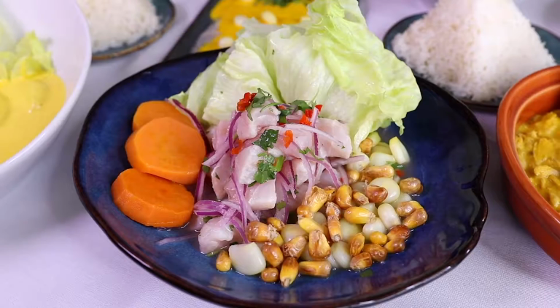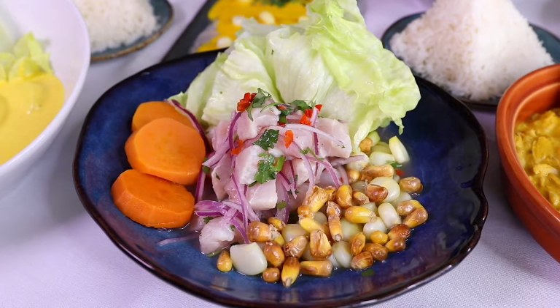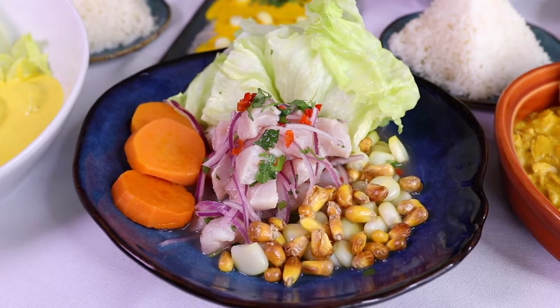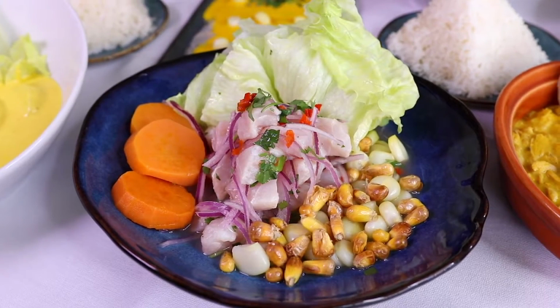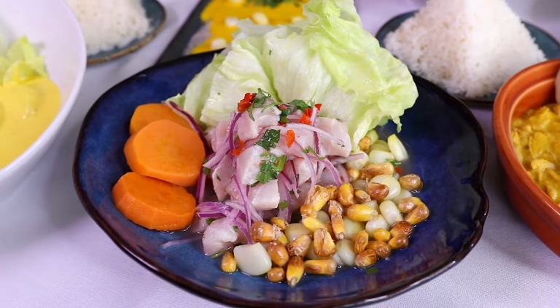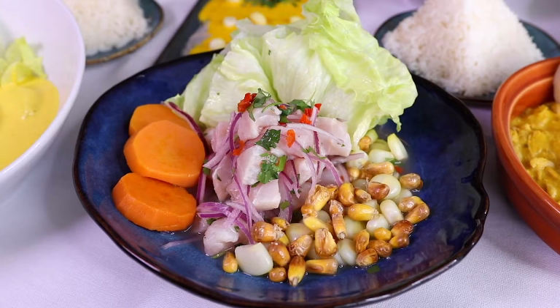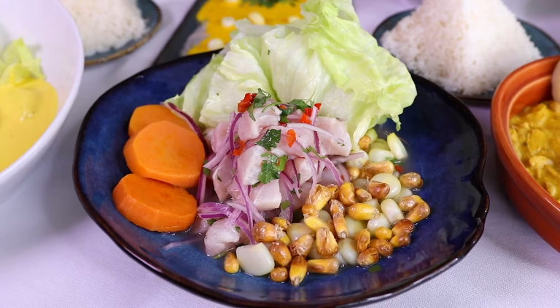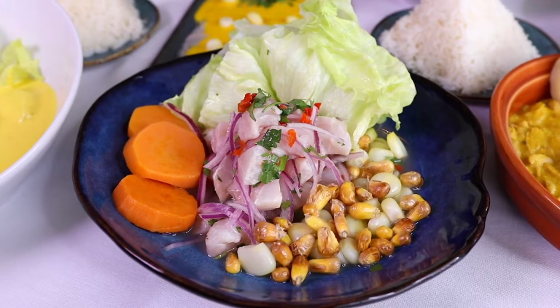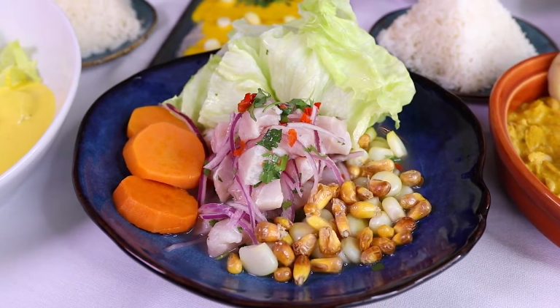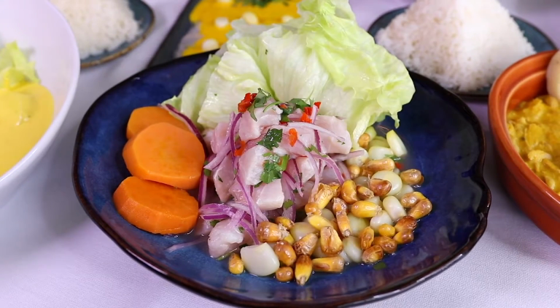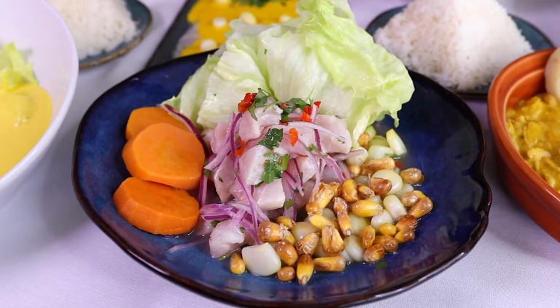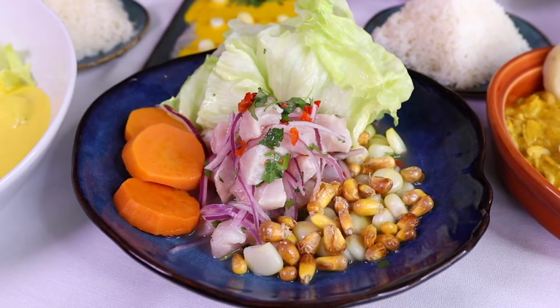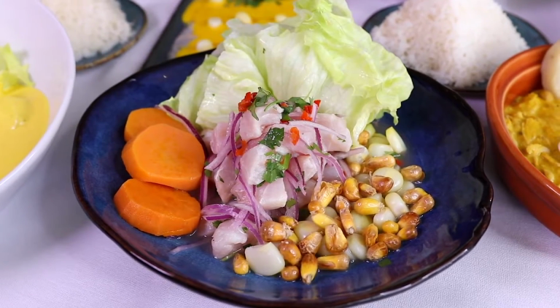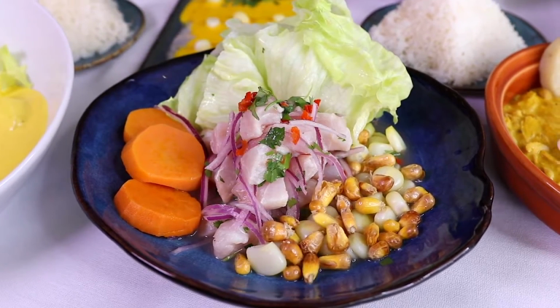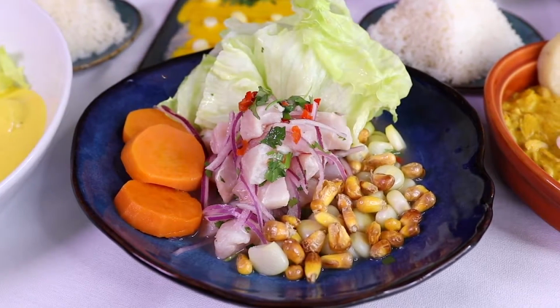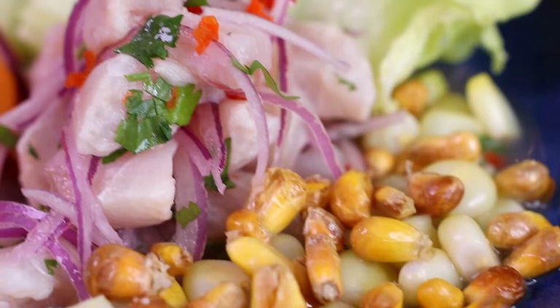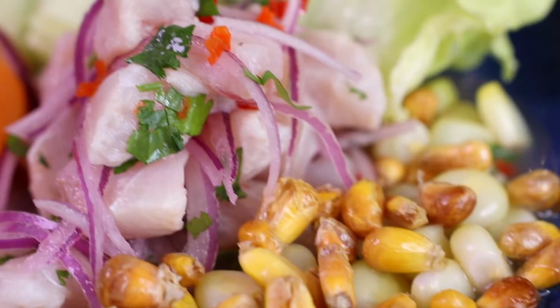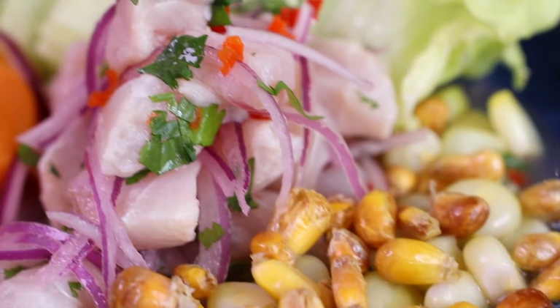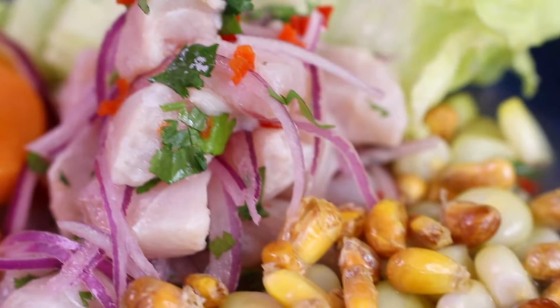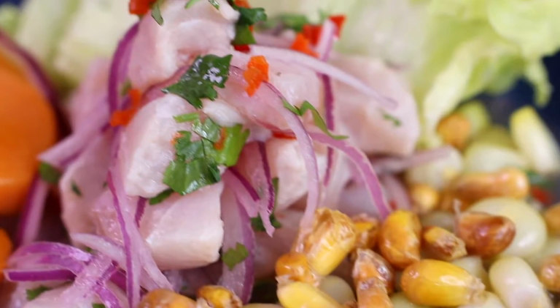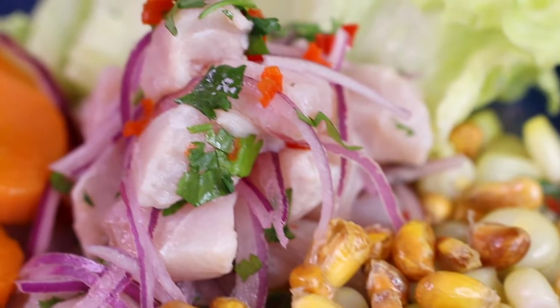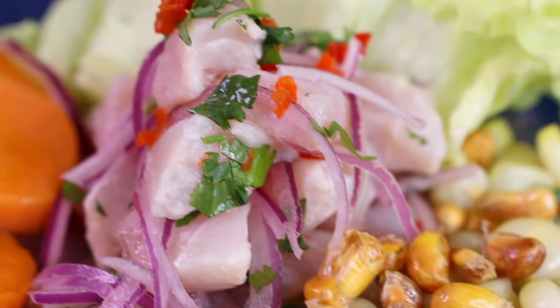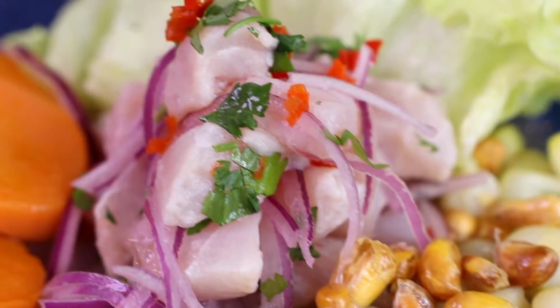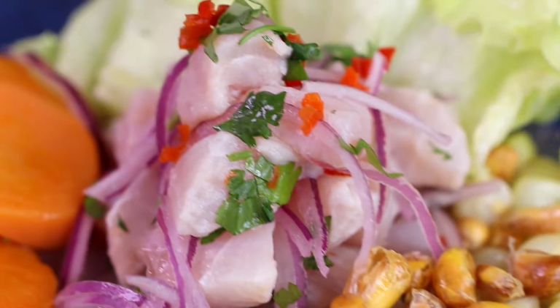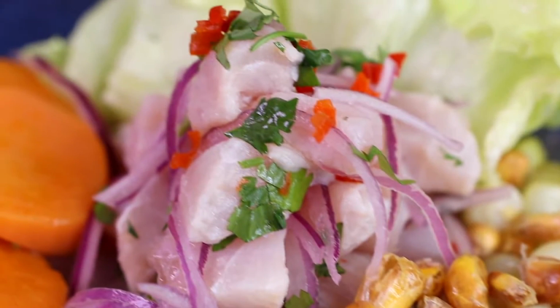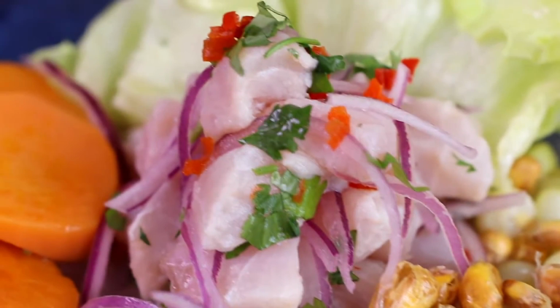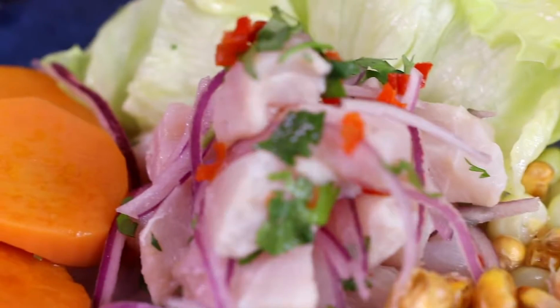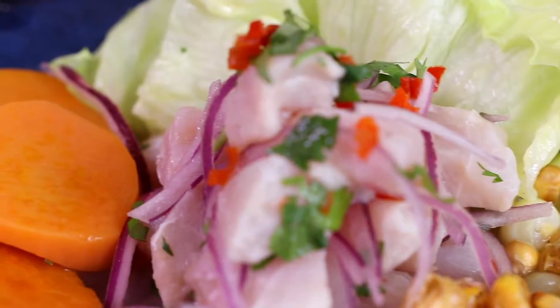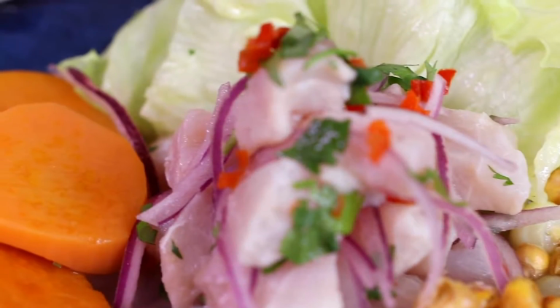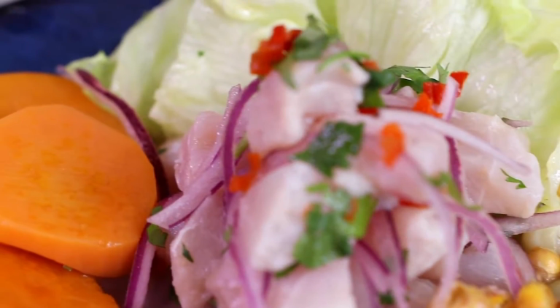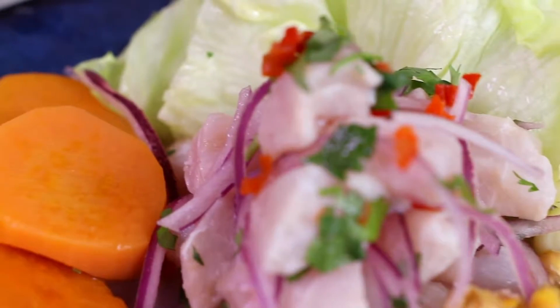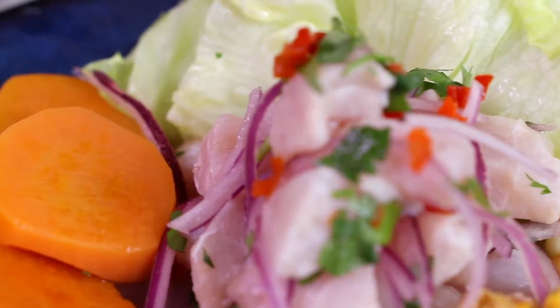Or like our ceviche, made with fresh corvina, some Peruvian peppers, onions, cilantro, and some sweet potato.